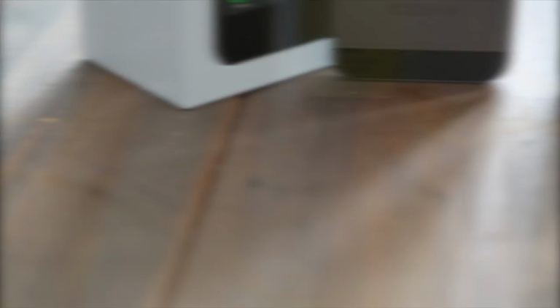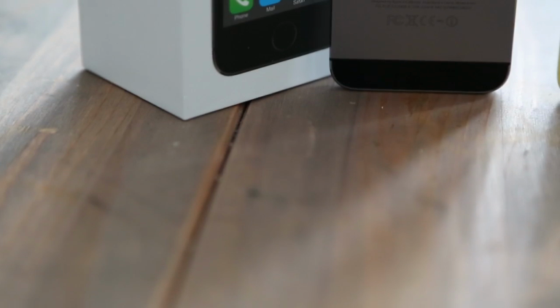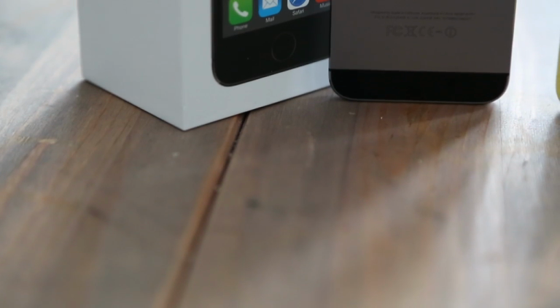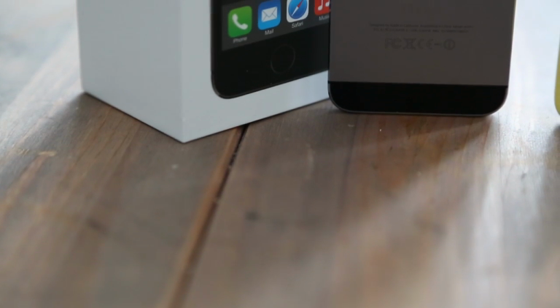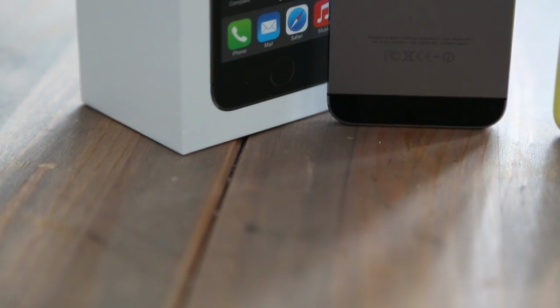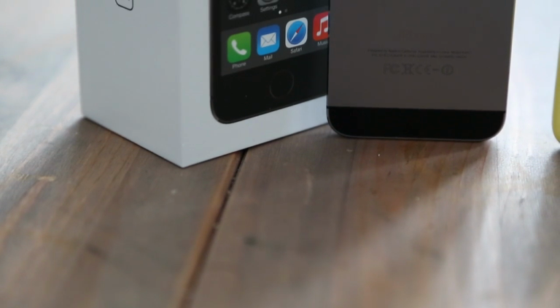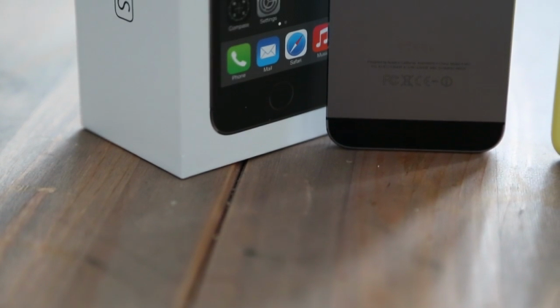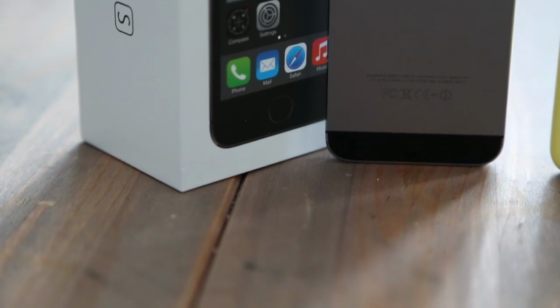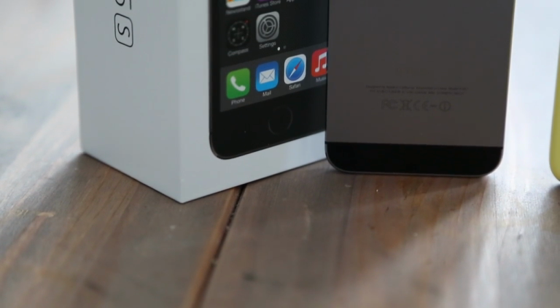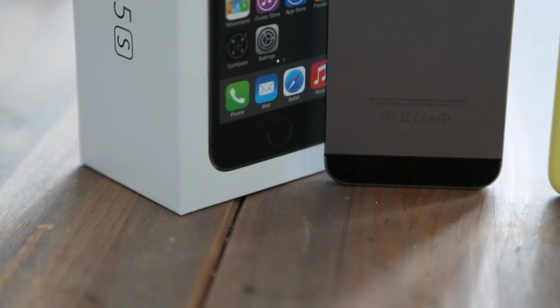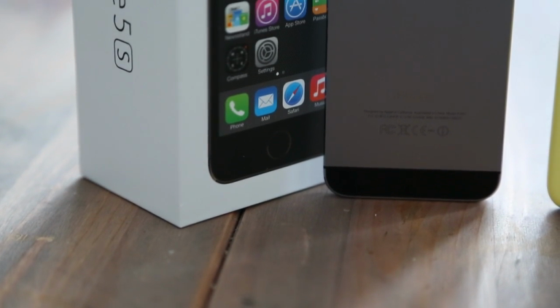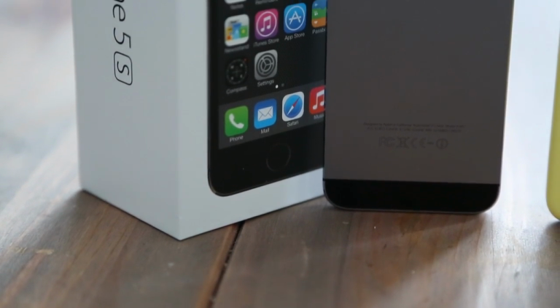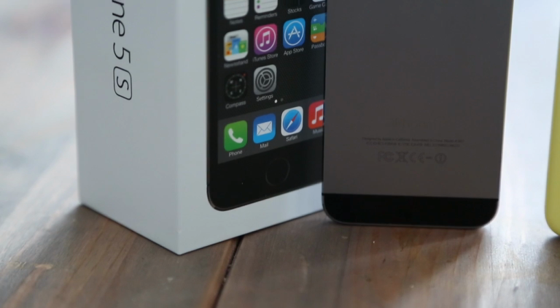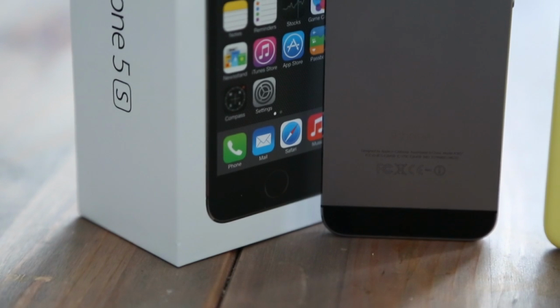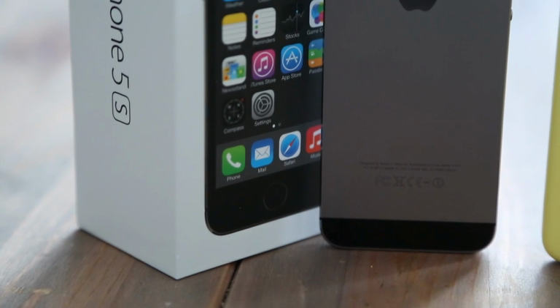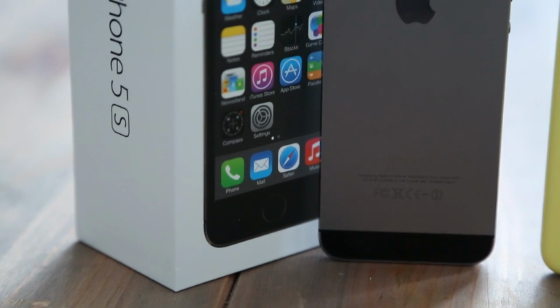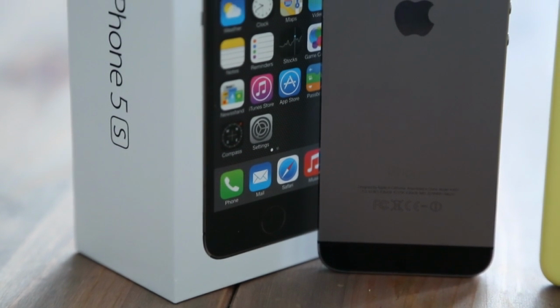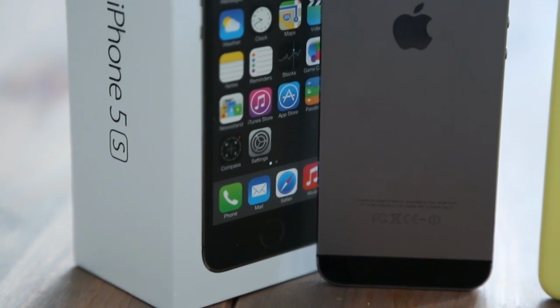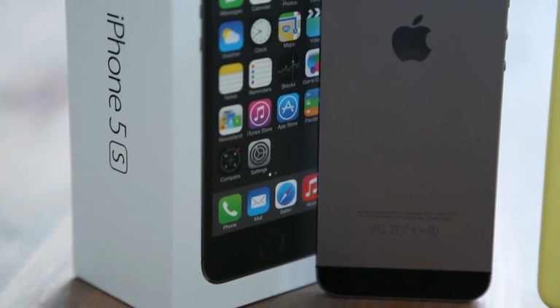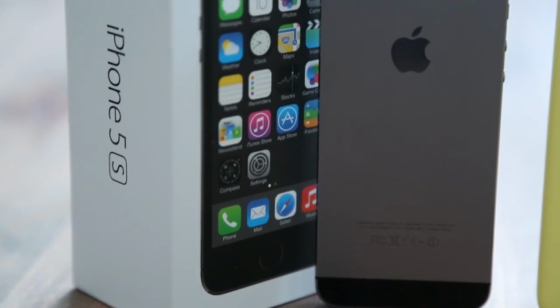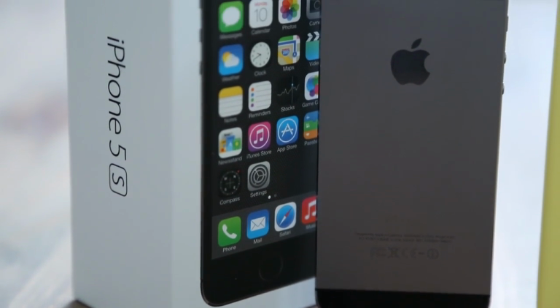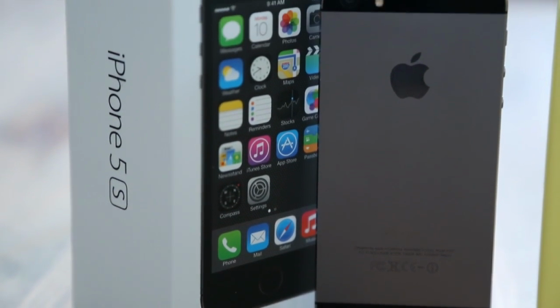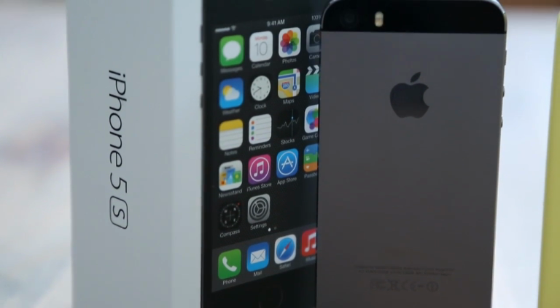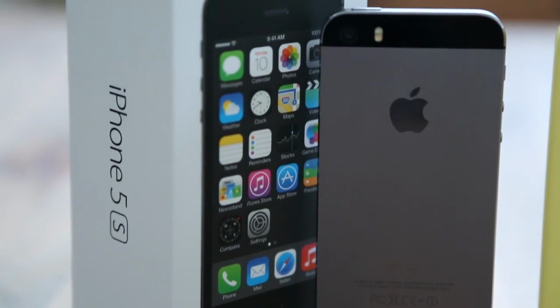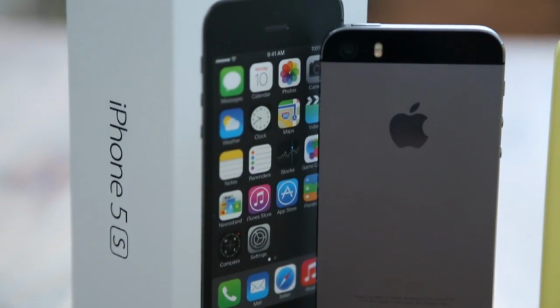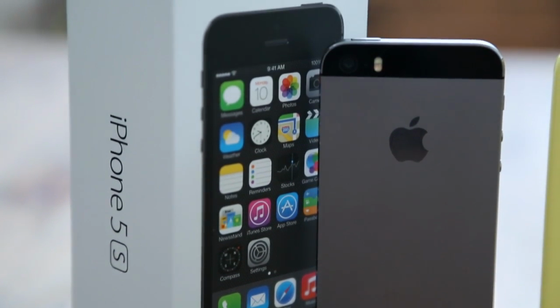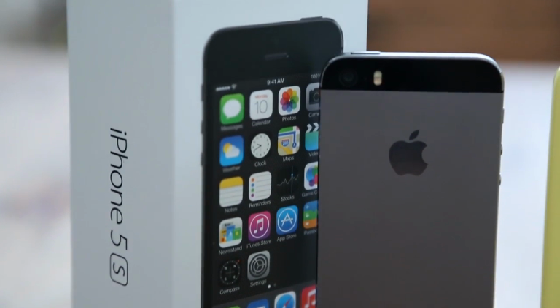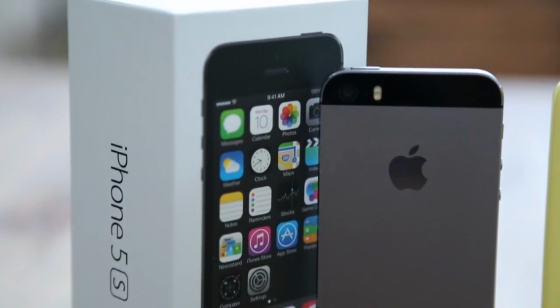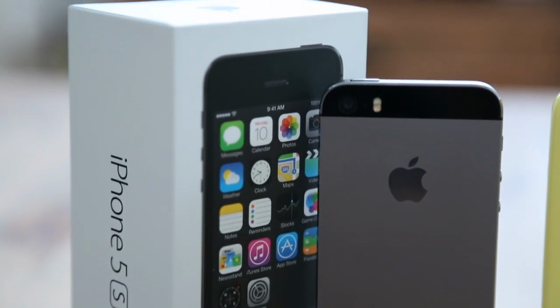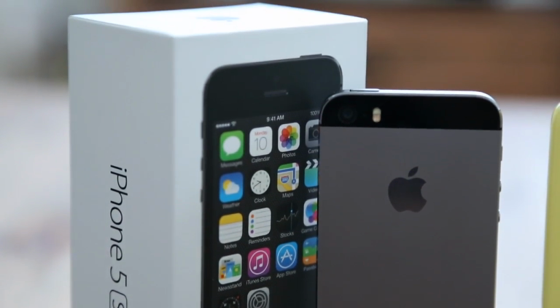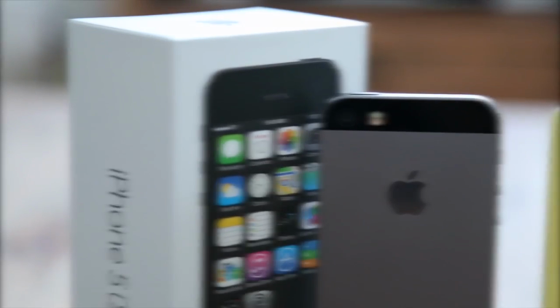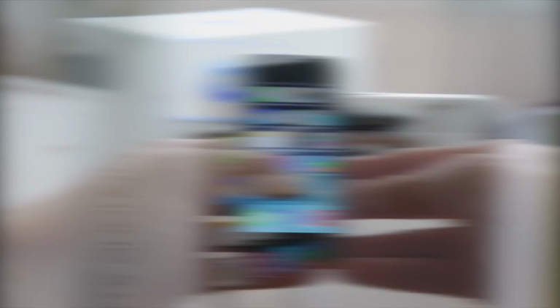And with rivals like HTC, Samsung and Sony edging ever closer to Apple's crown, does the 5S really offer the best smartphone experience?